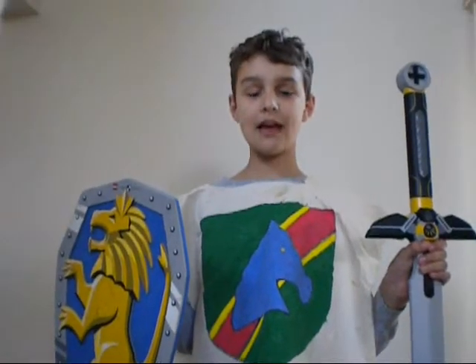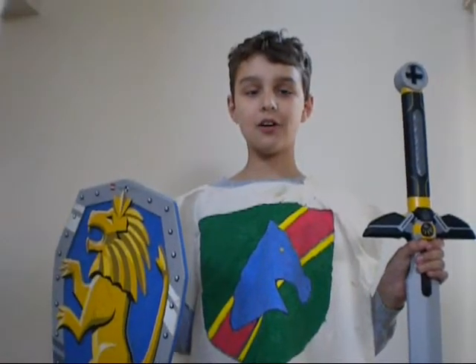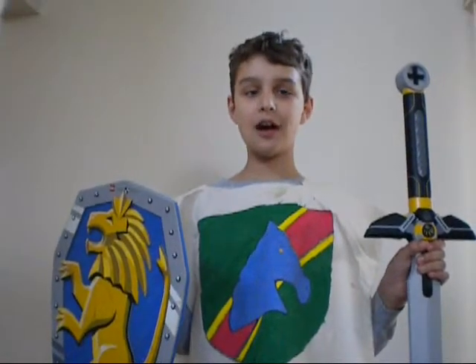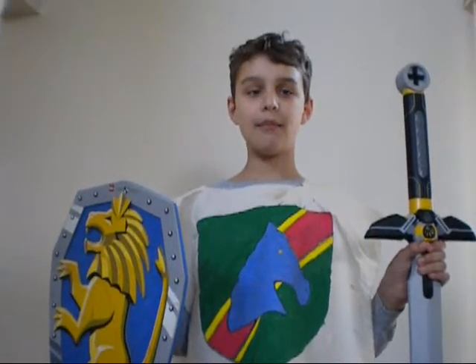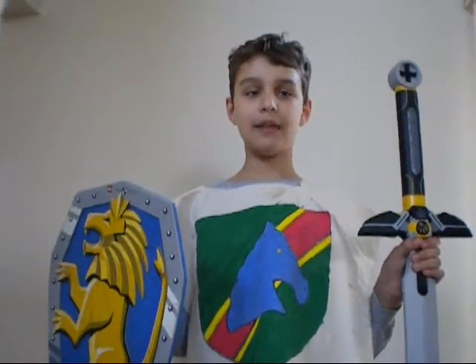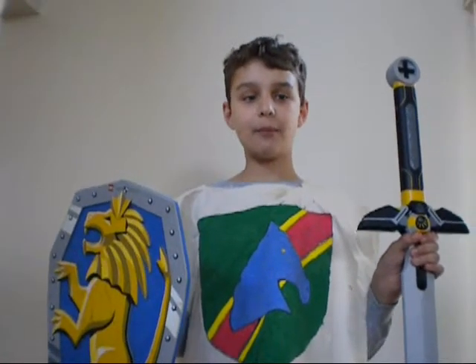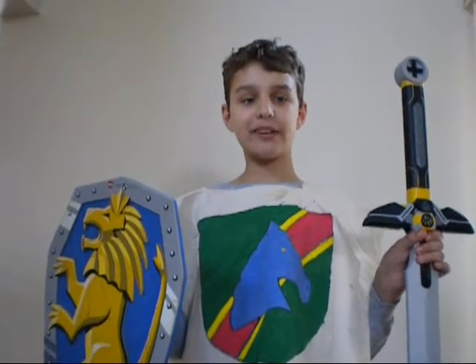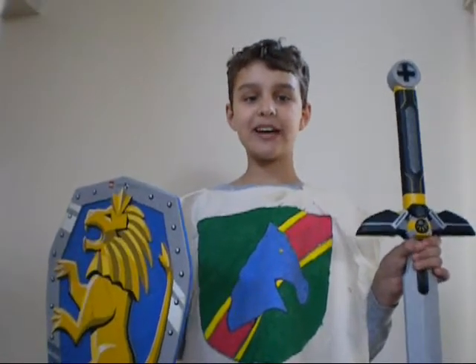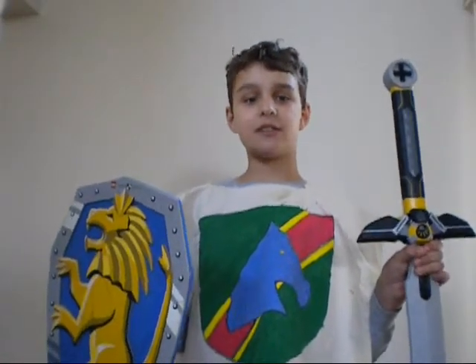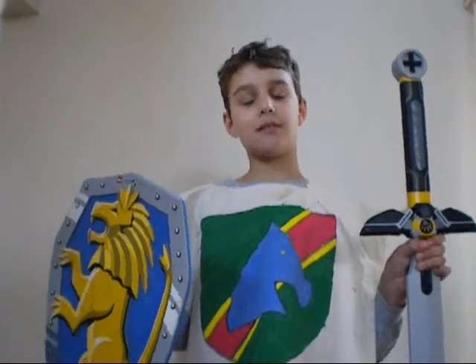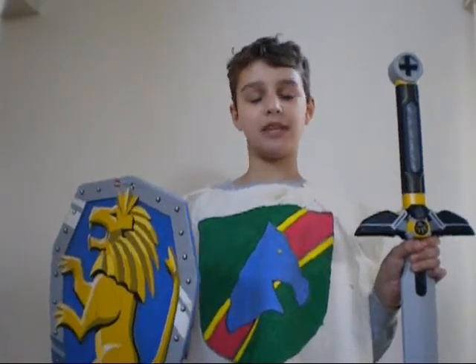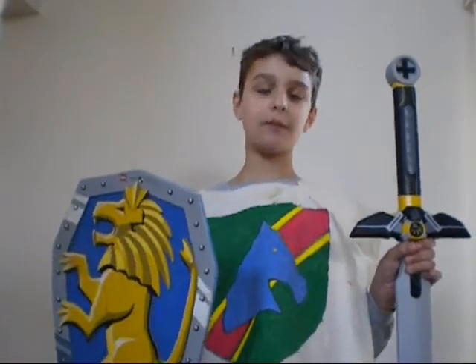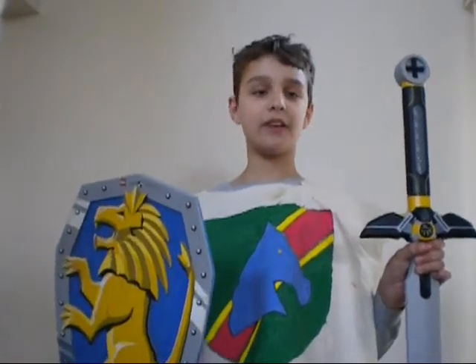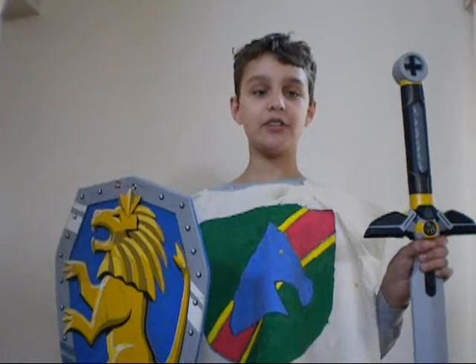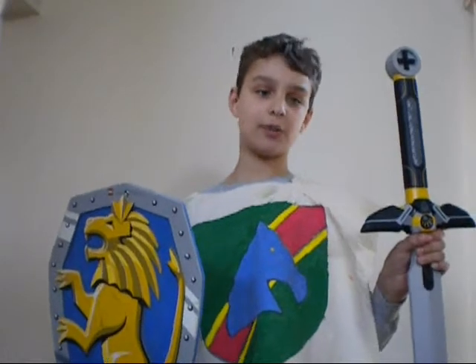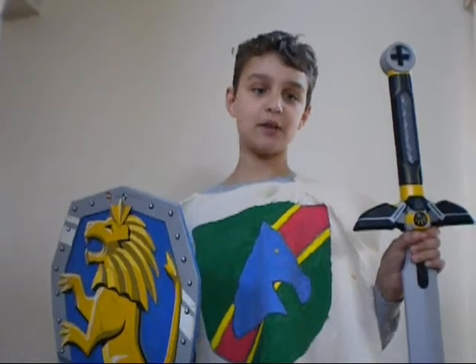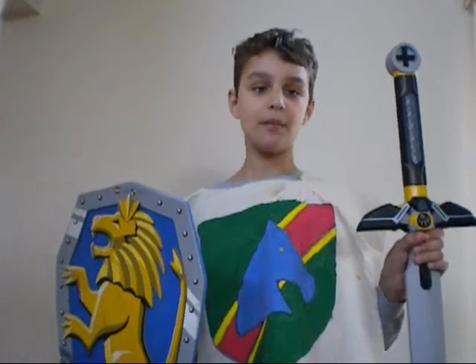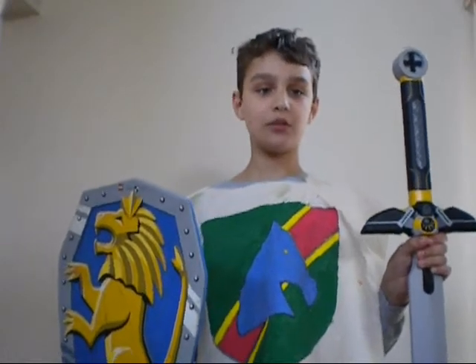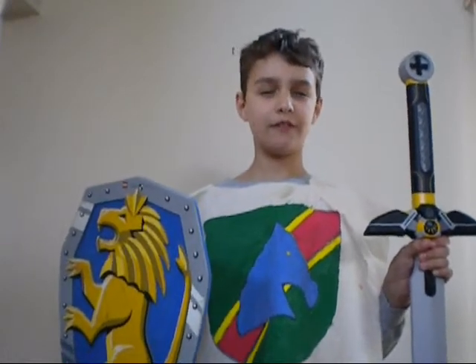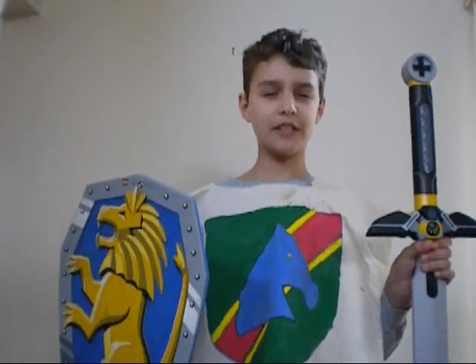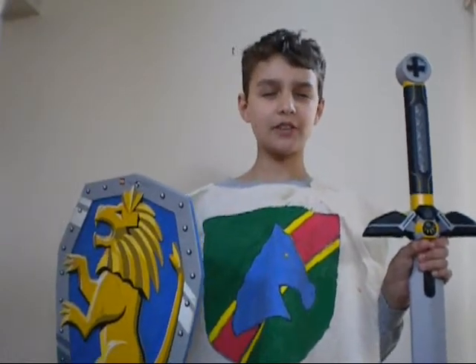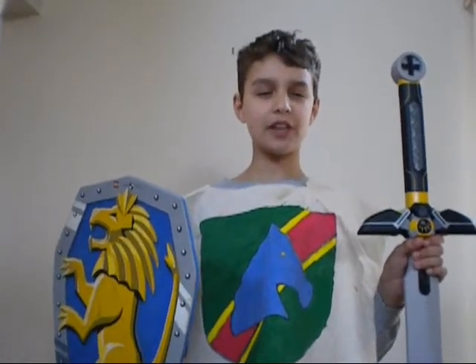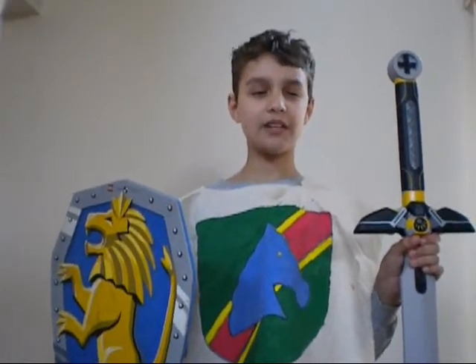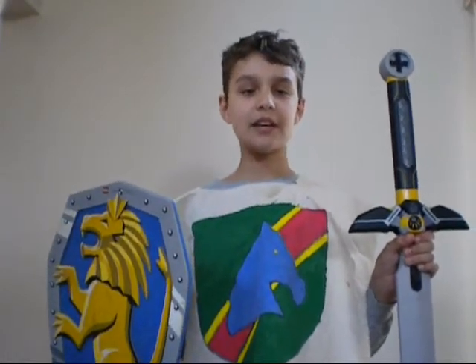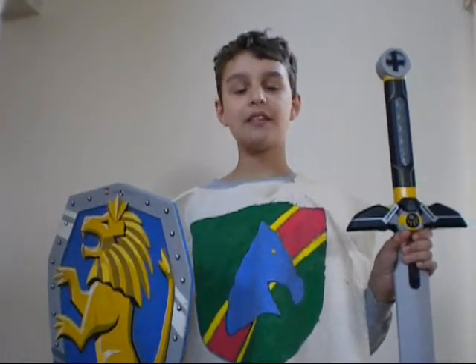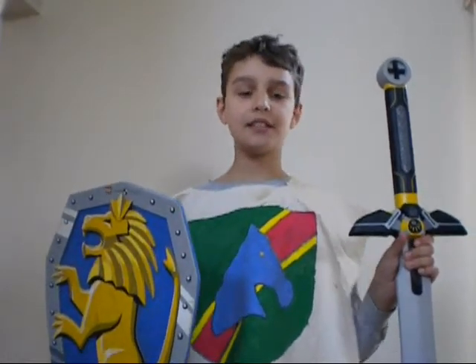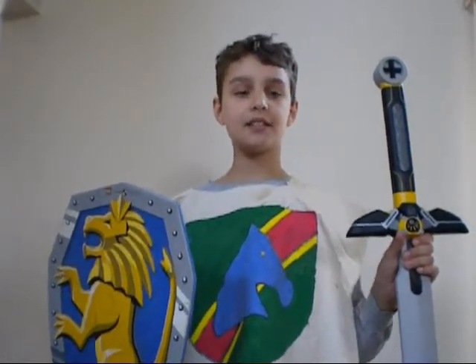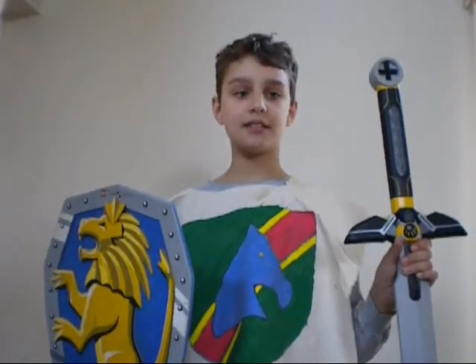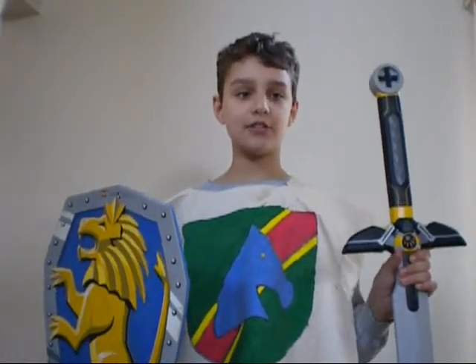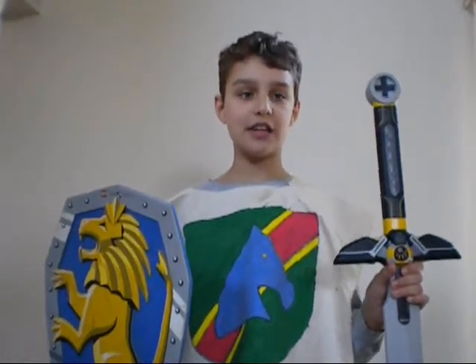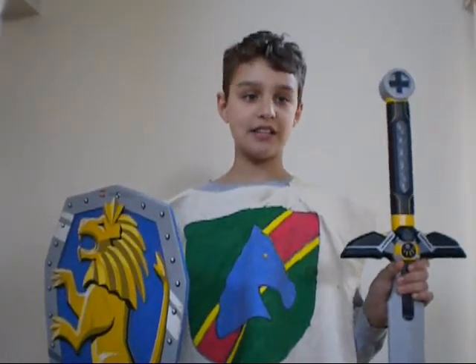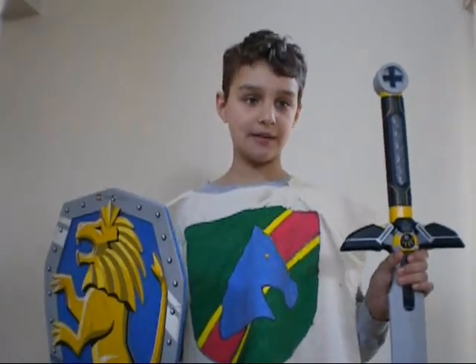Hello, I'm a medieval period knight. The medieval period took place between the 5th century AD and the 16th century AD.